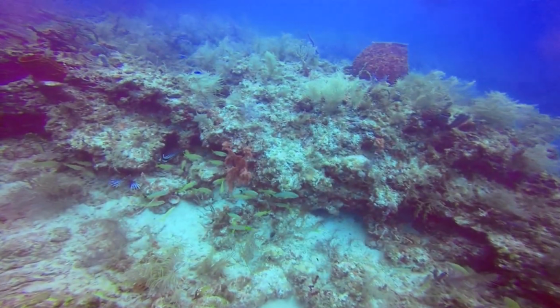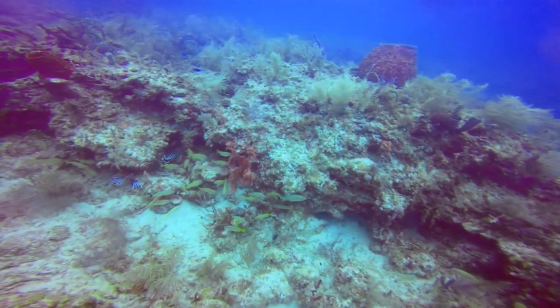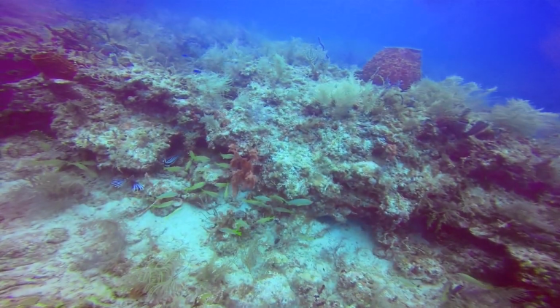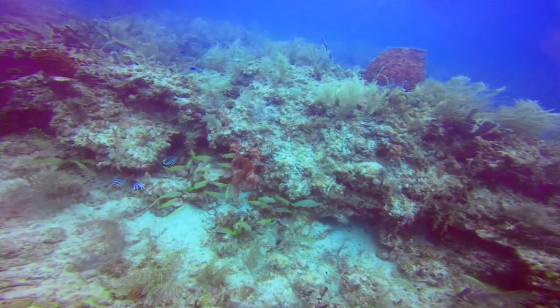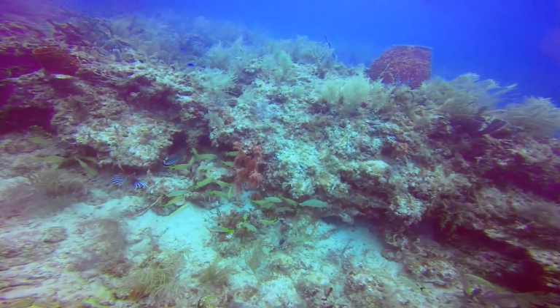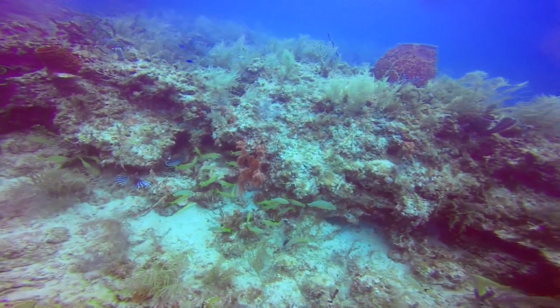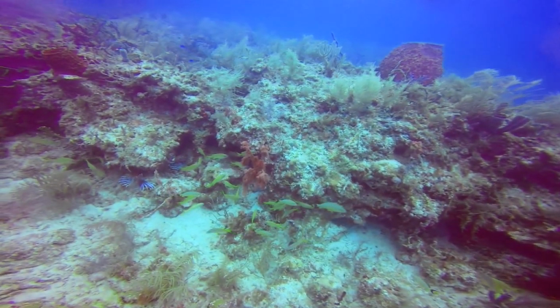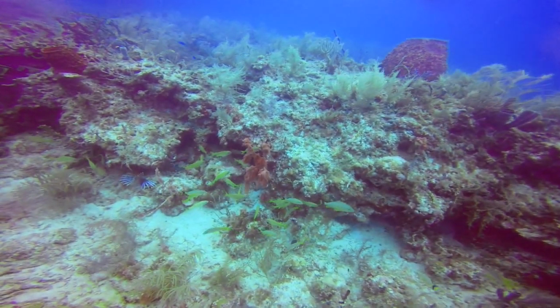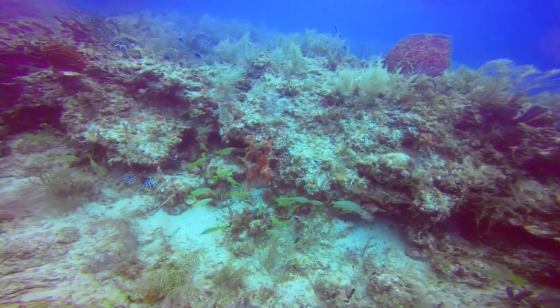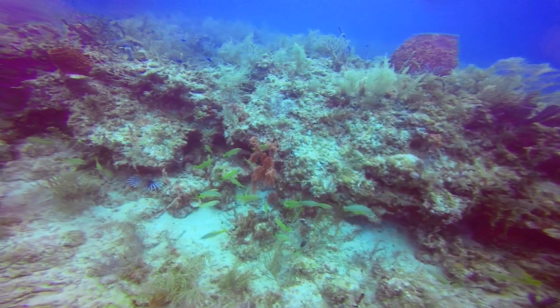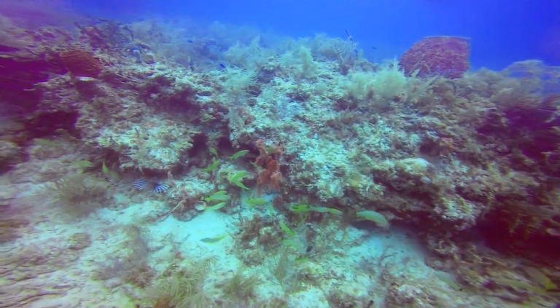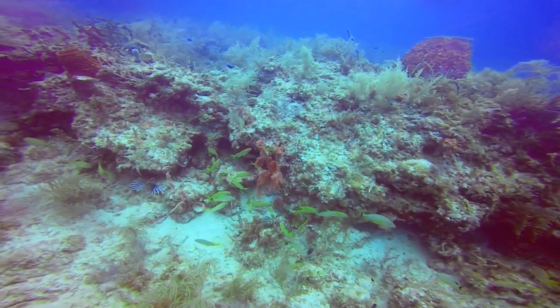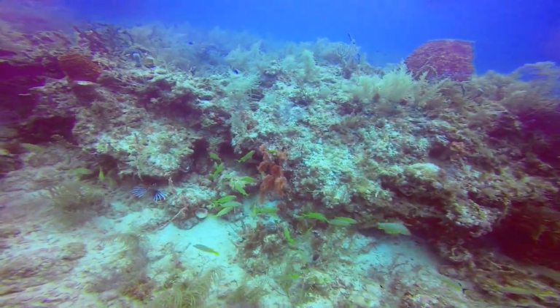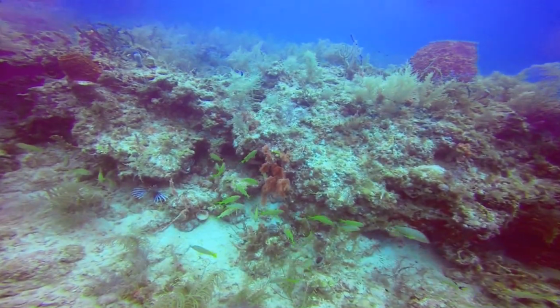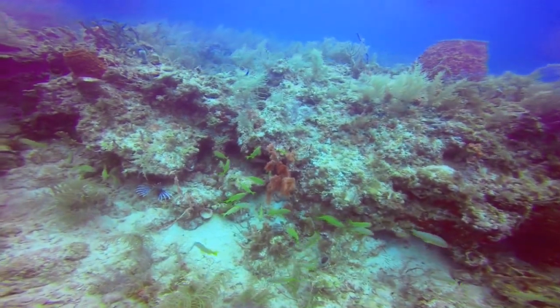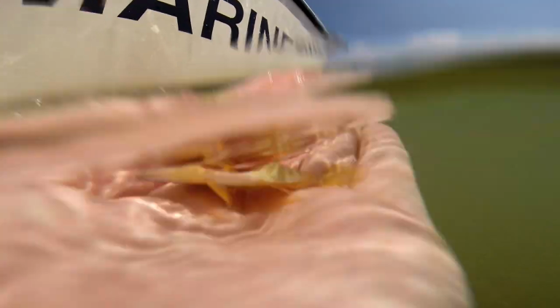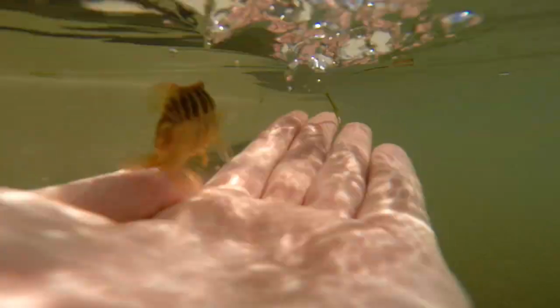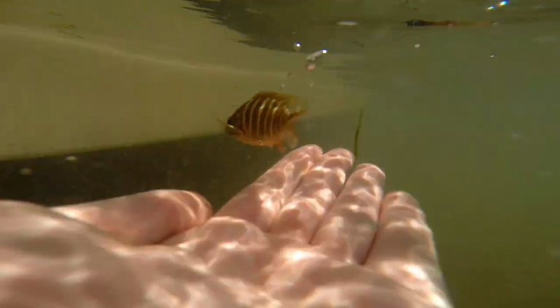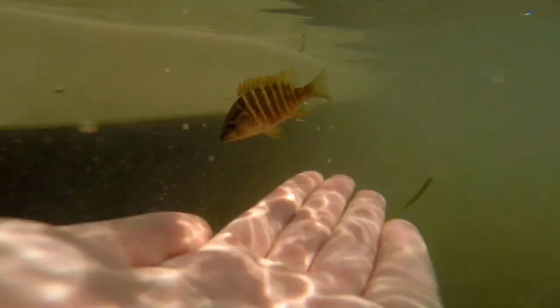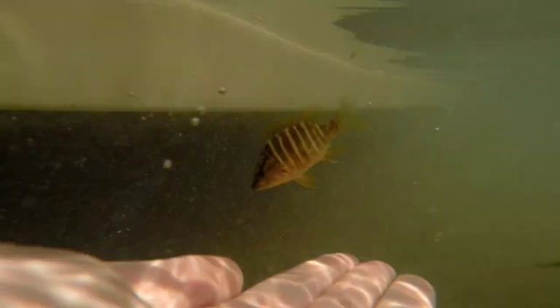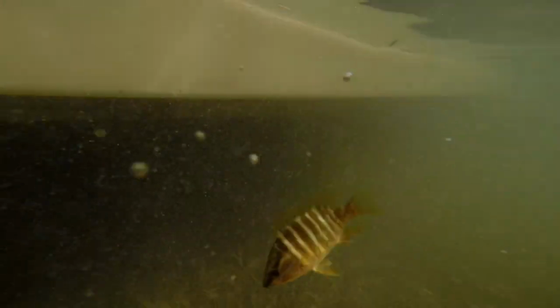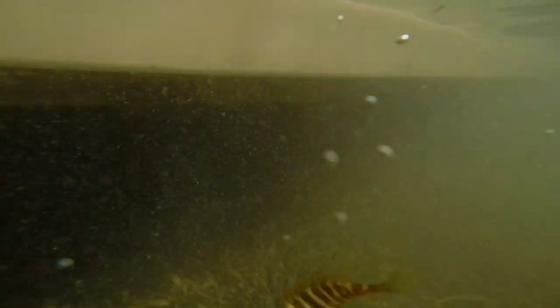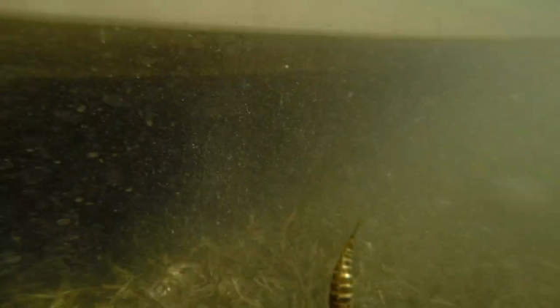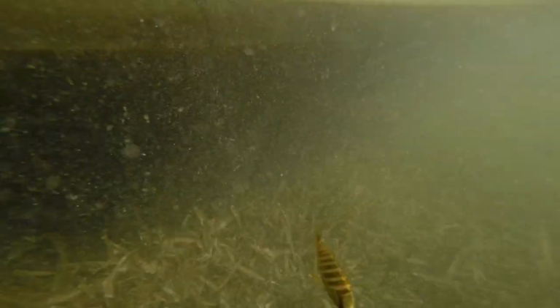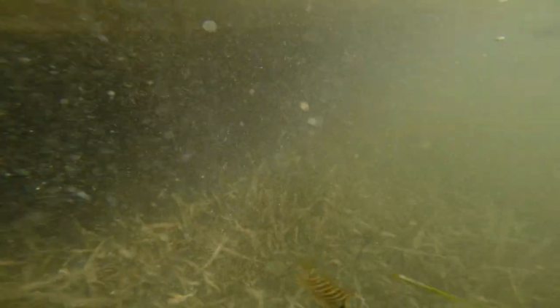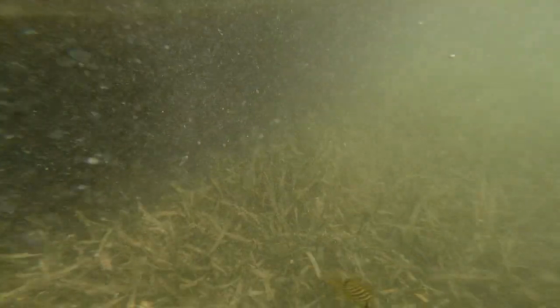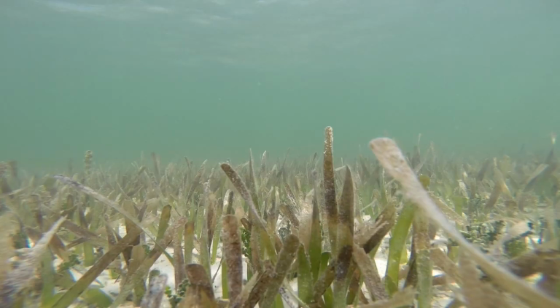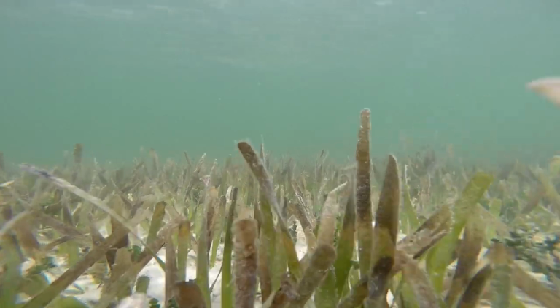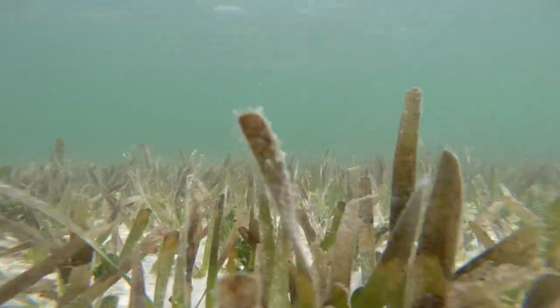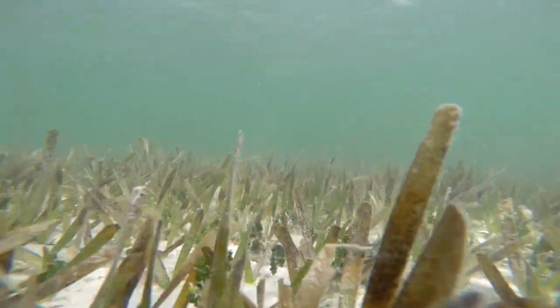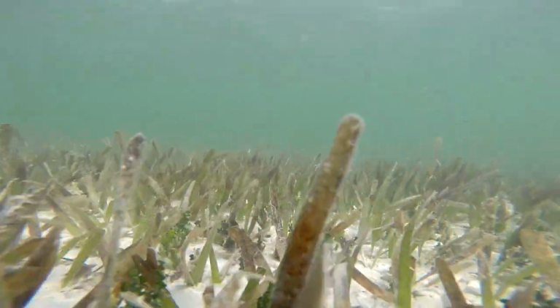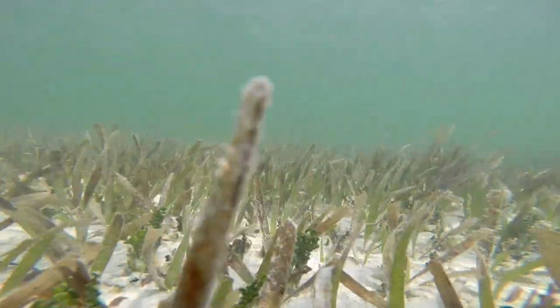So the next time you are here enjoying the reef, remember that some of these fish started out their lives here.